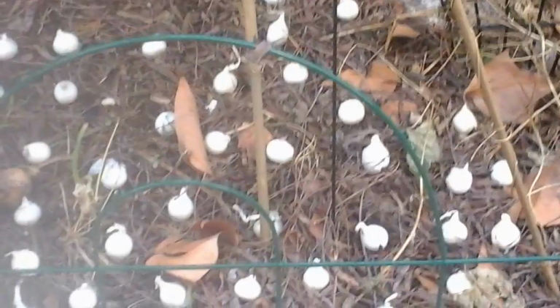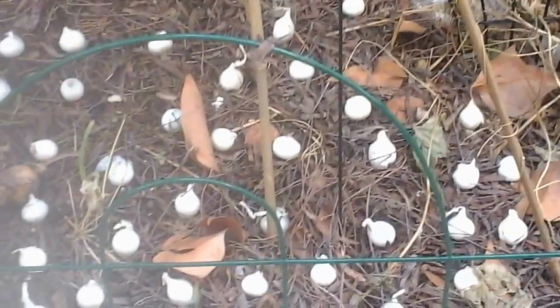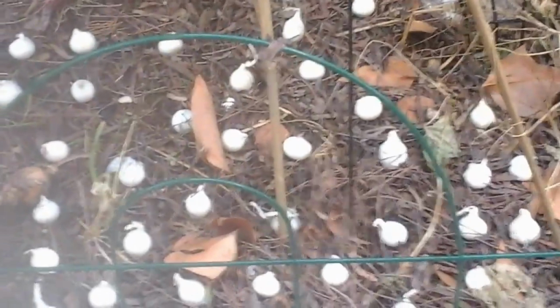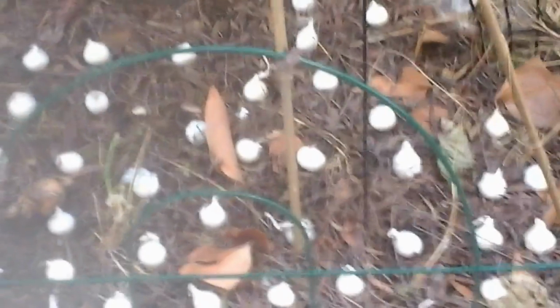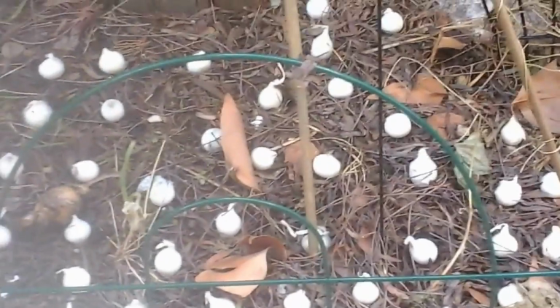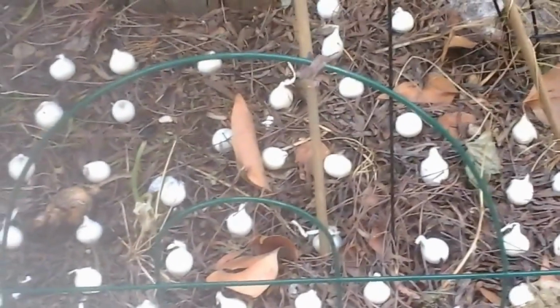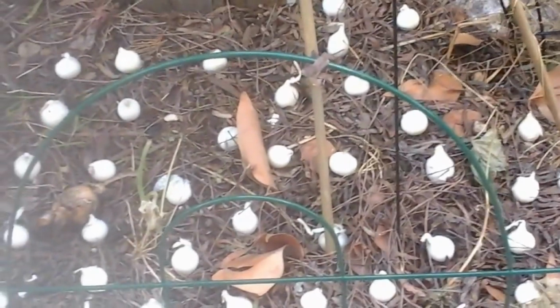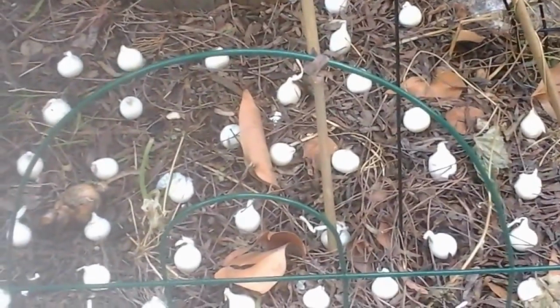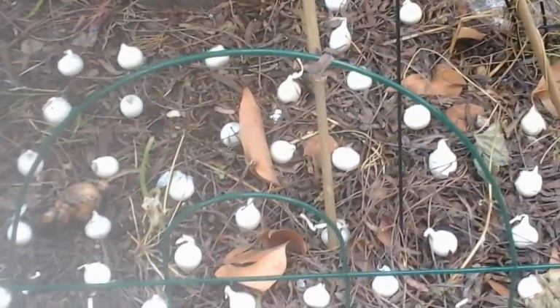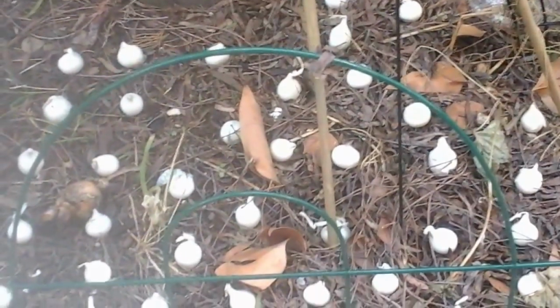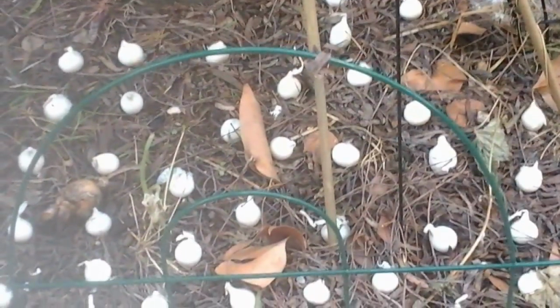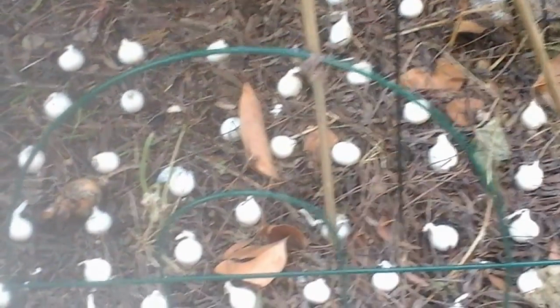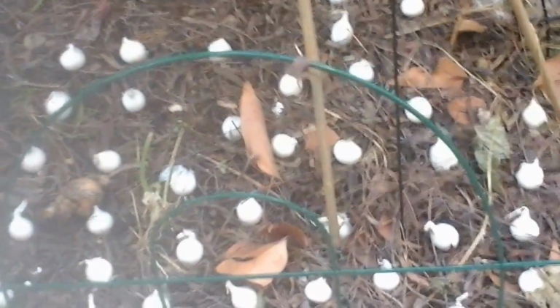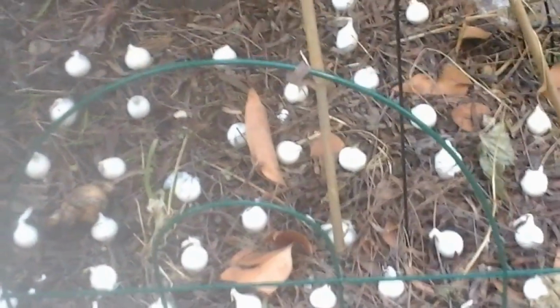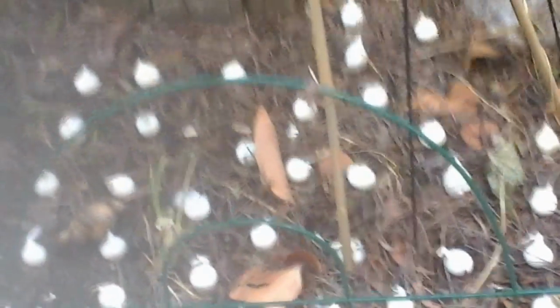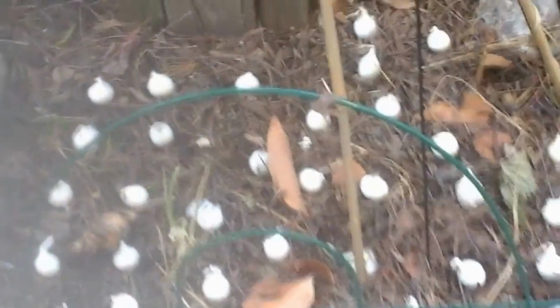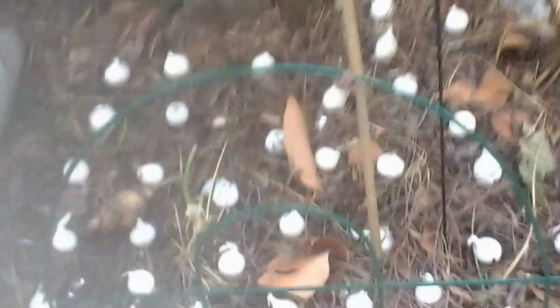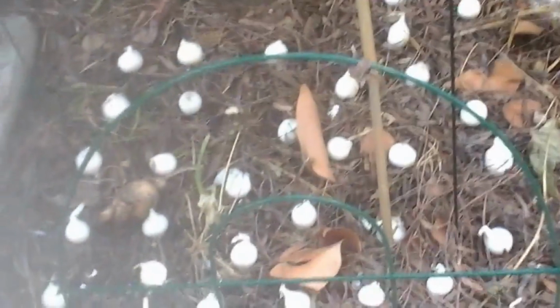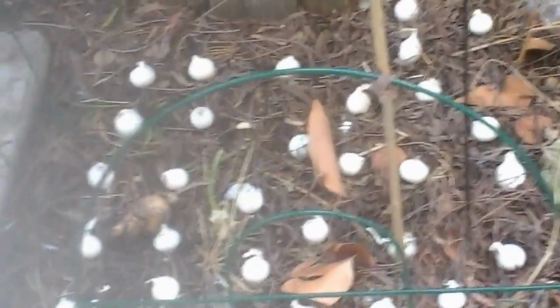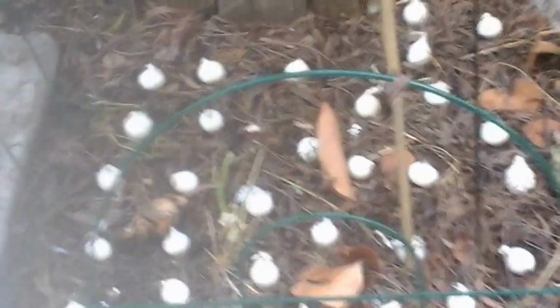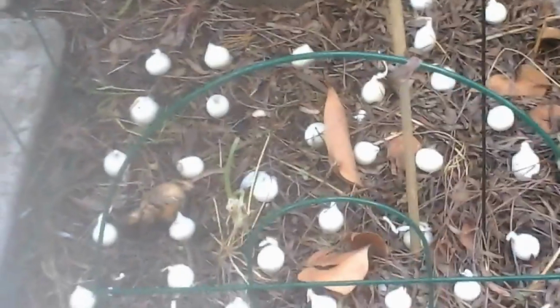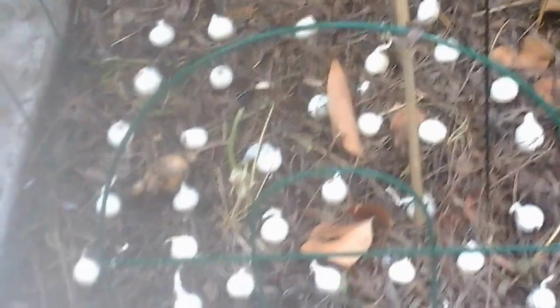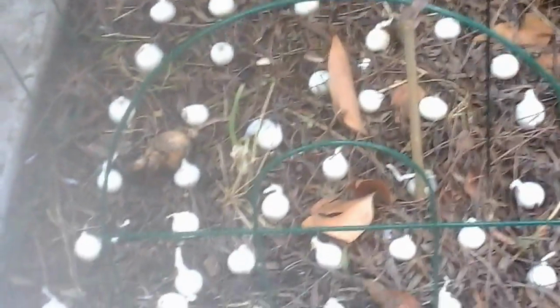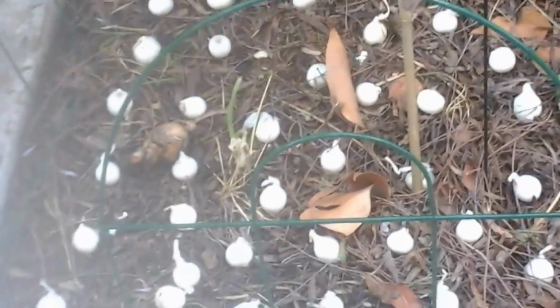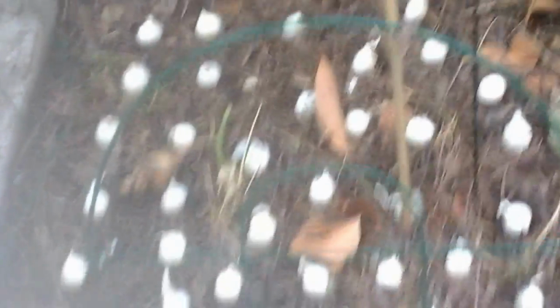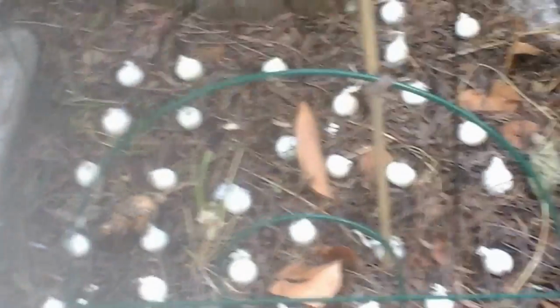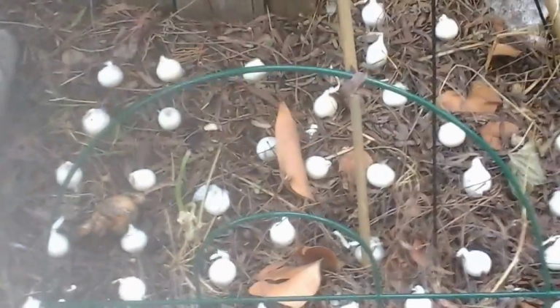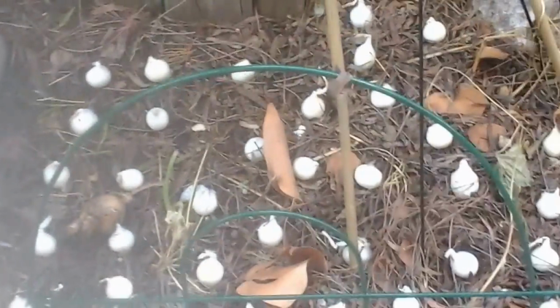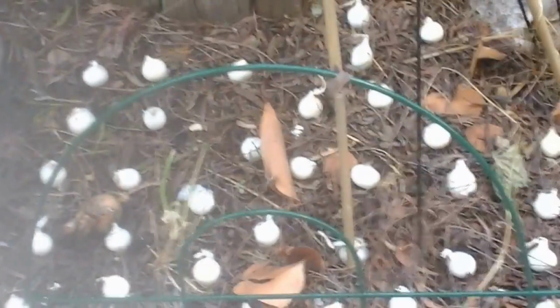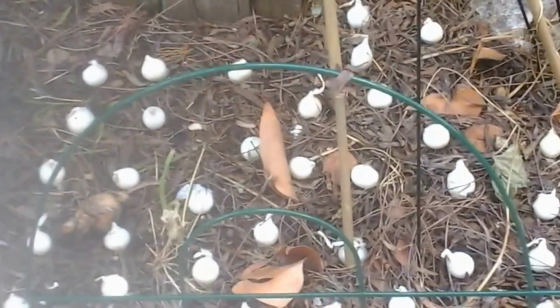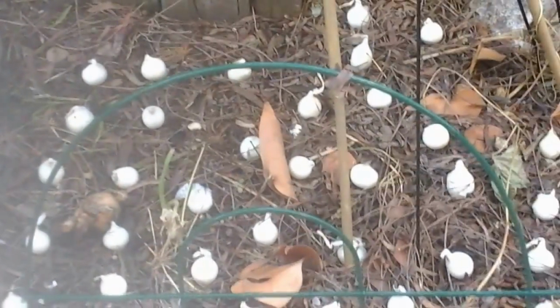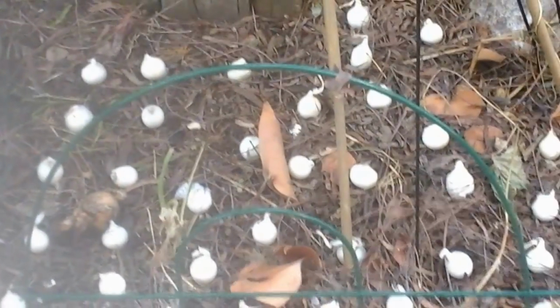There's my onion bed all planted out. I'll have scallions all winter for salads and stuff like that.